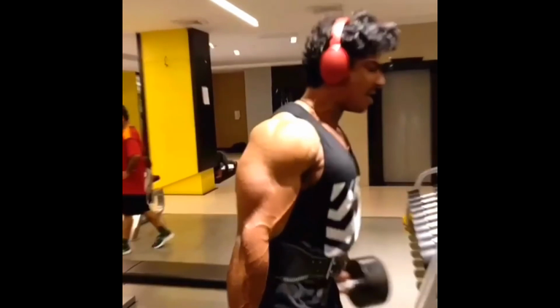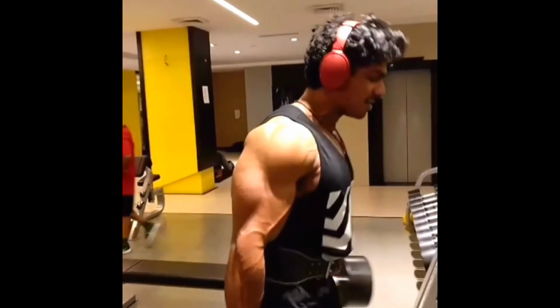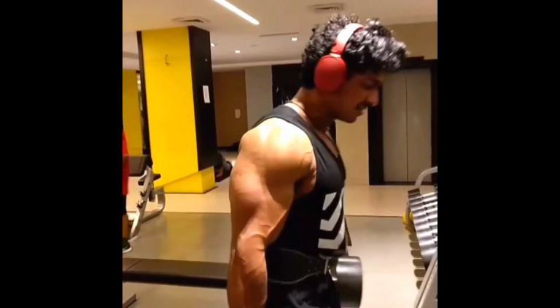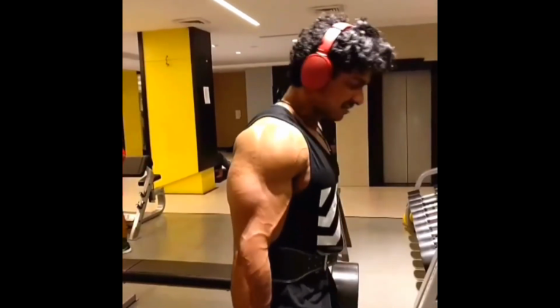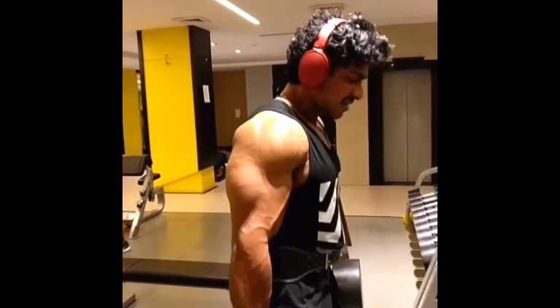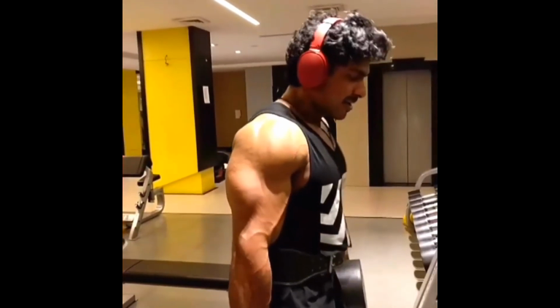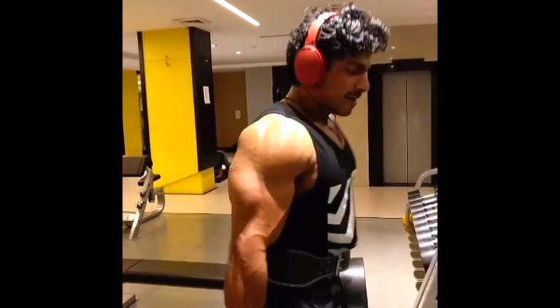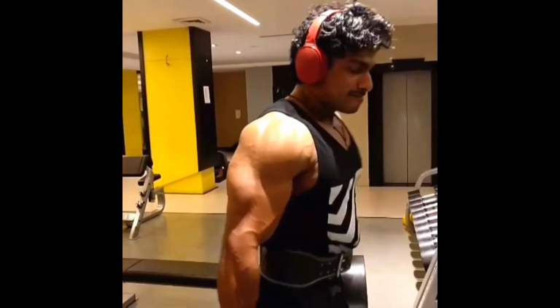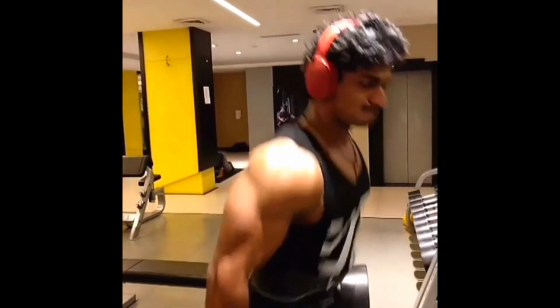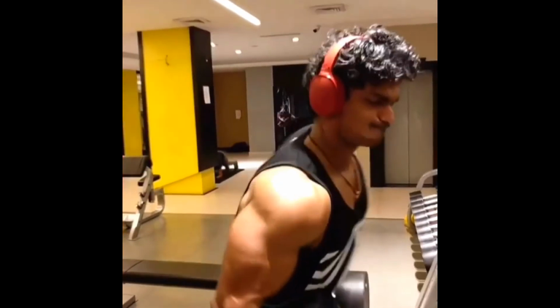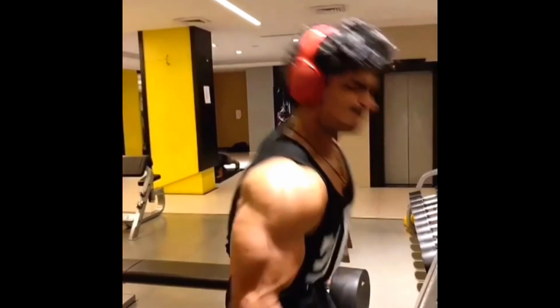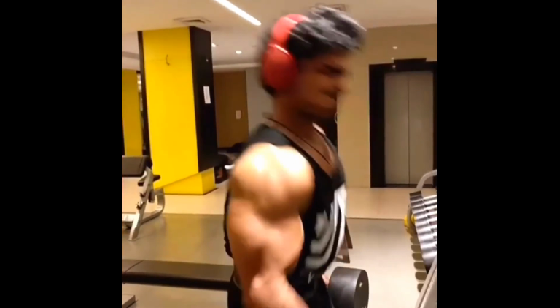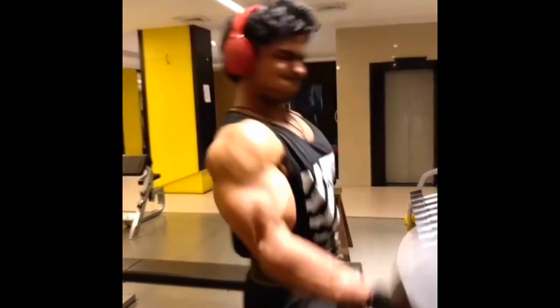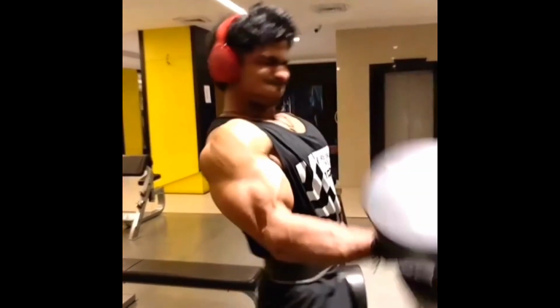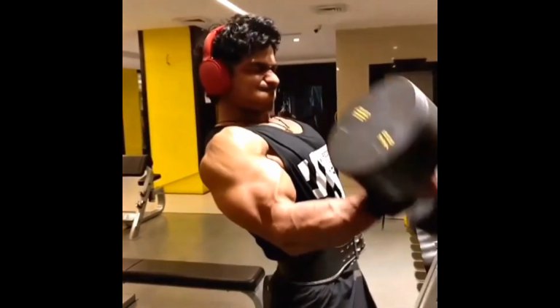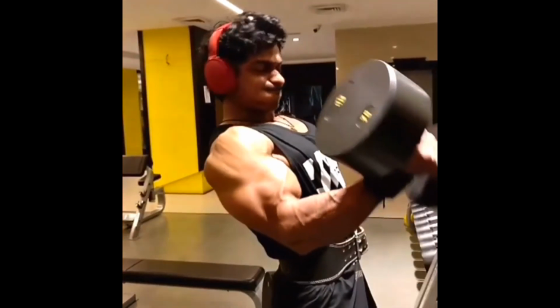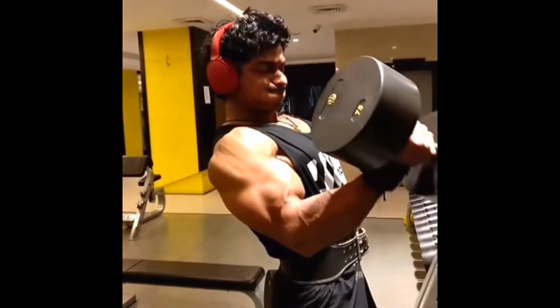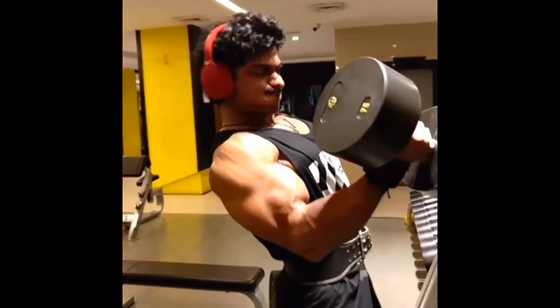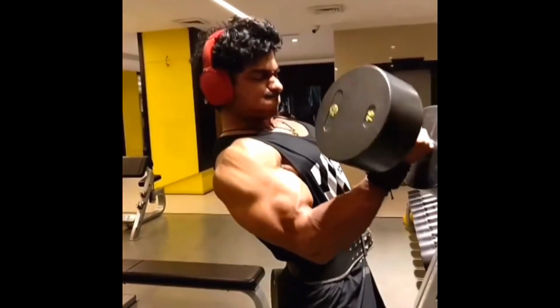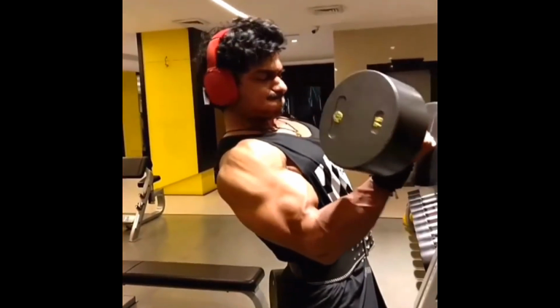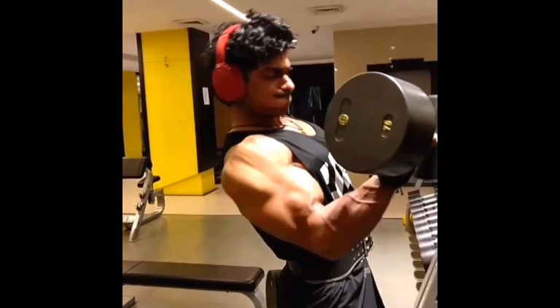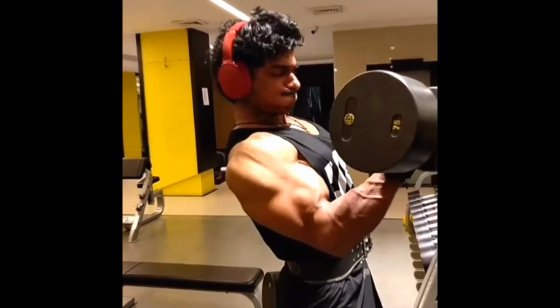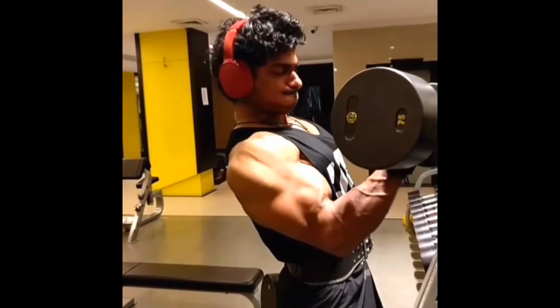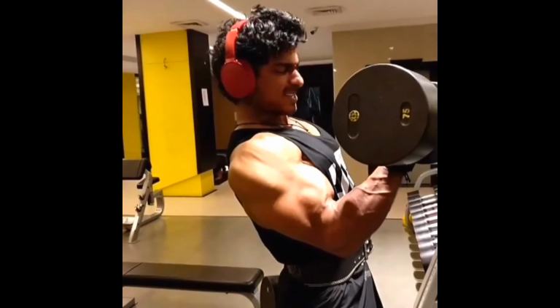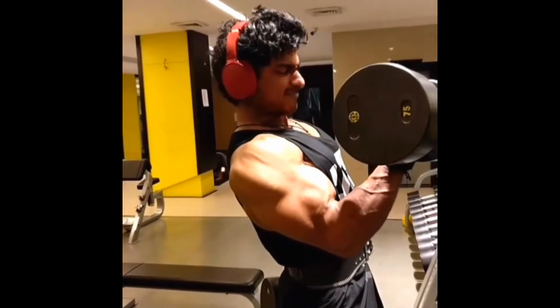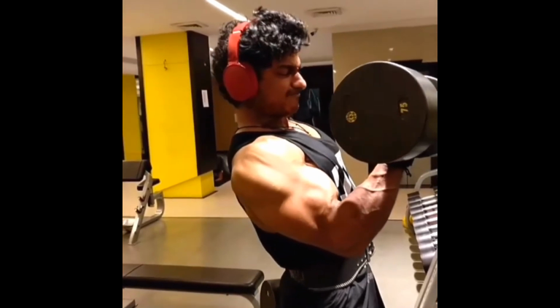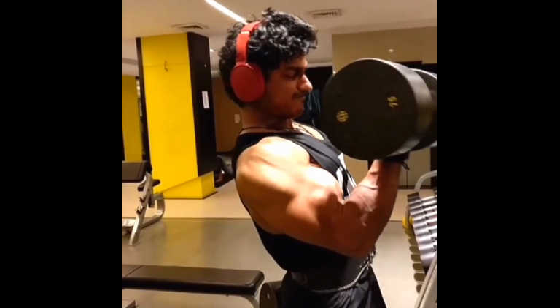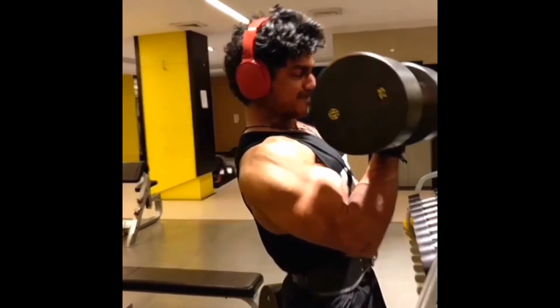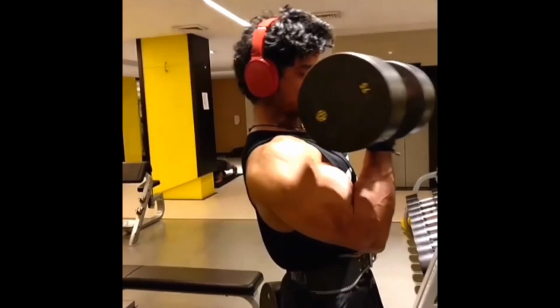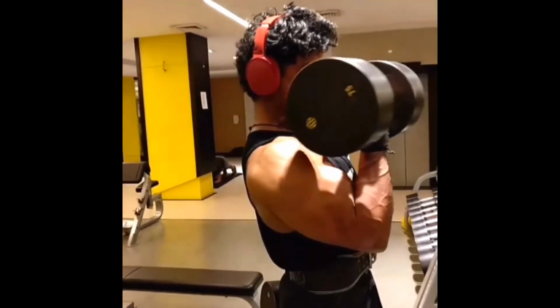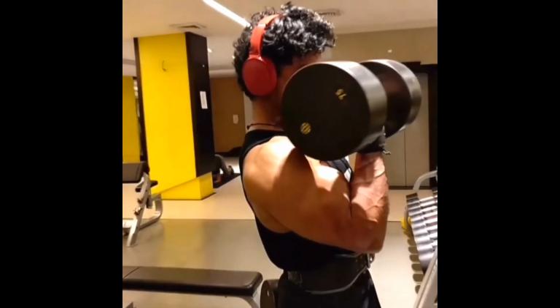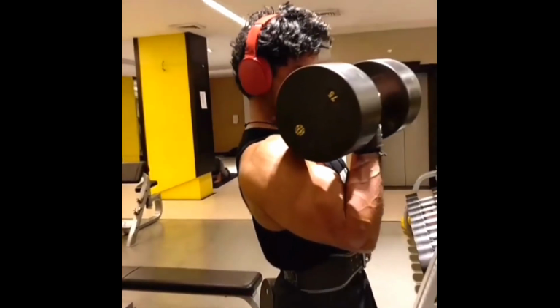I will be talking about this workout in detail in my upcoming videos. Please subscribe, share, and comment. Have a great day.